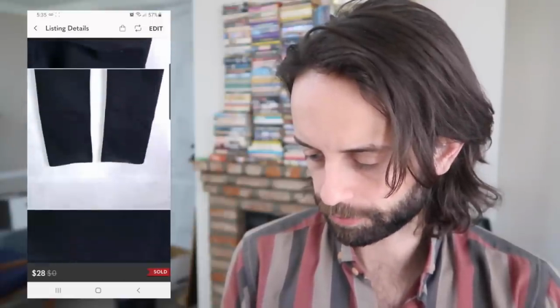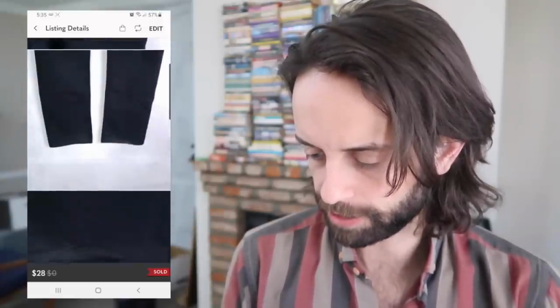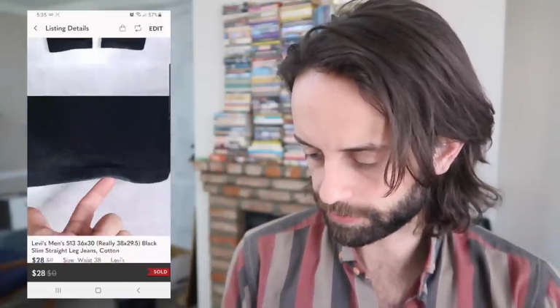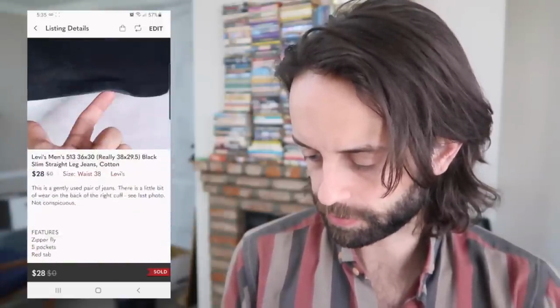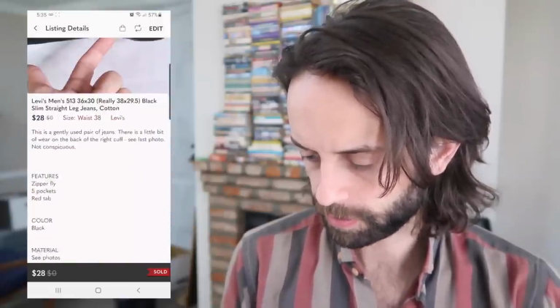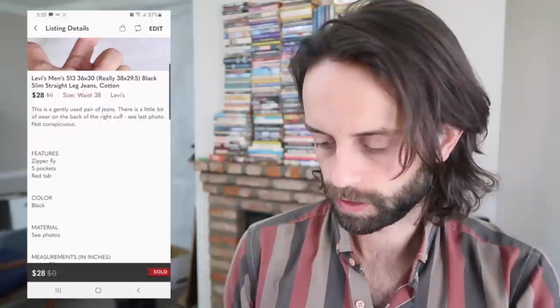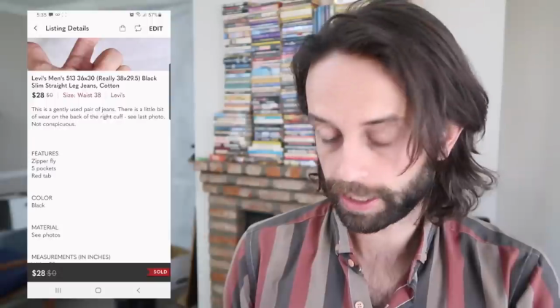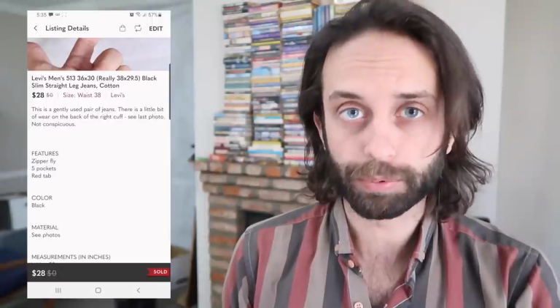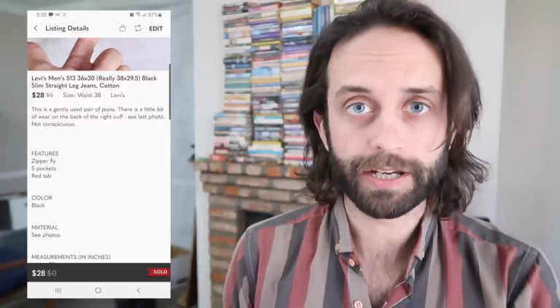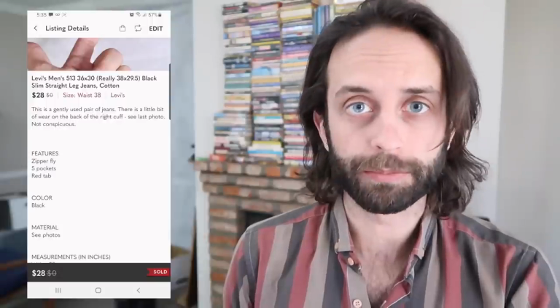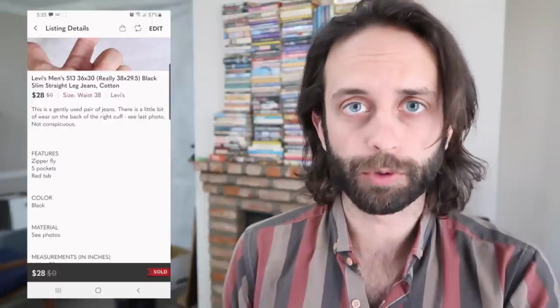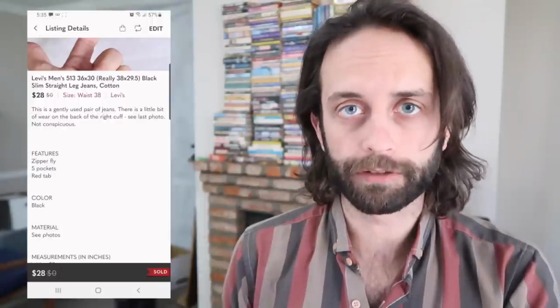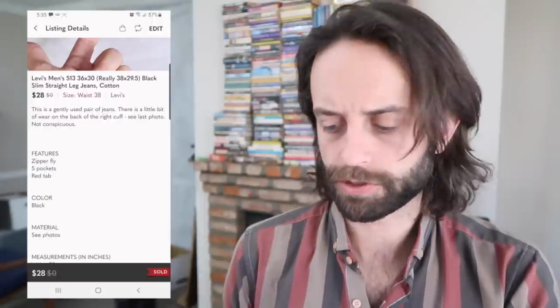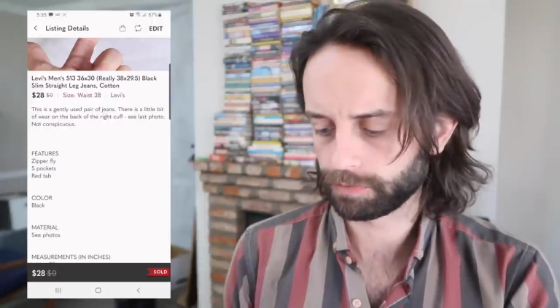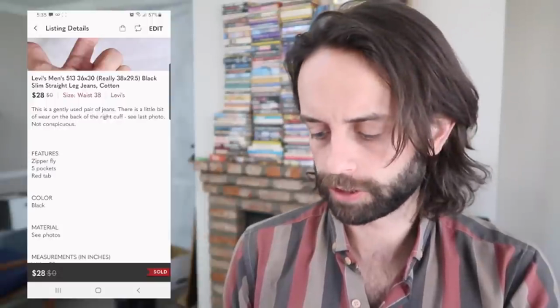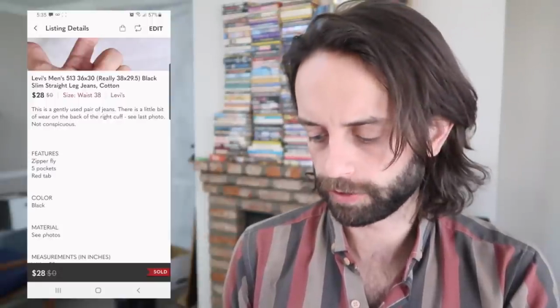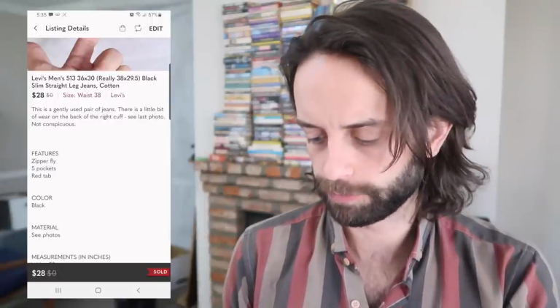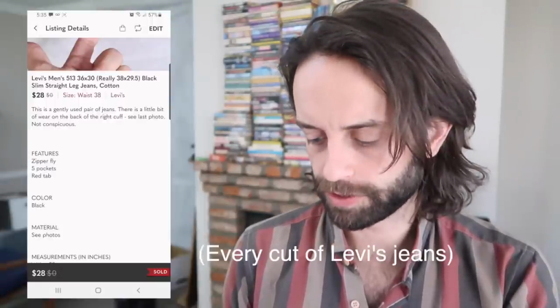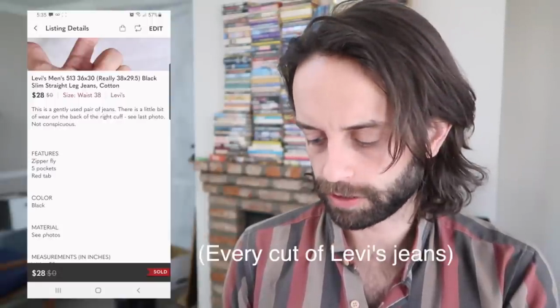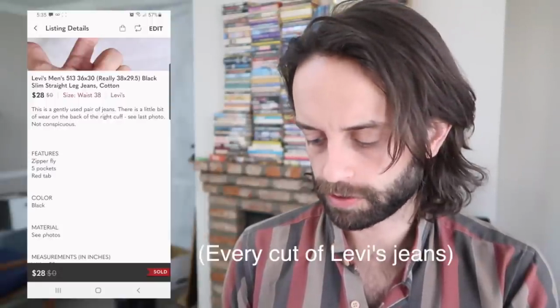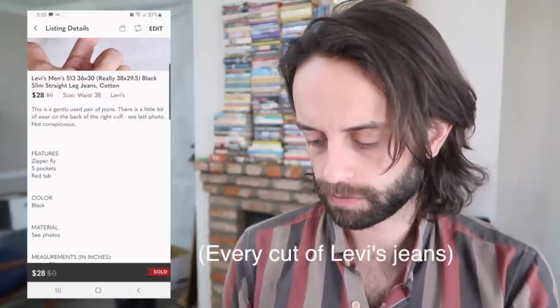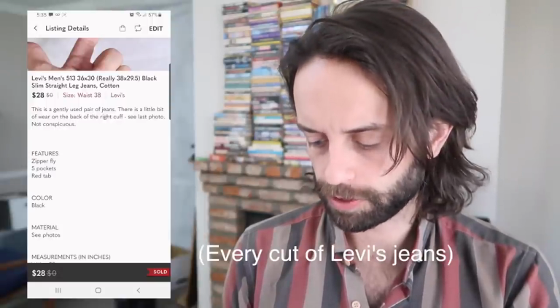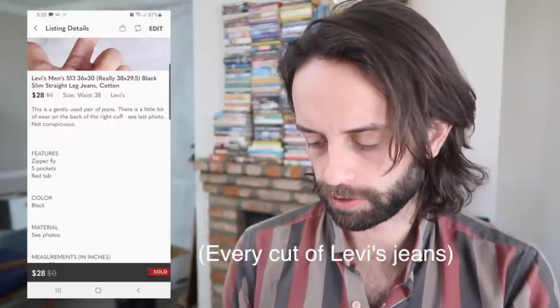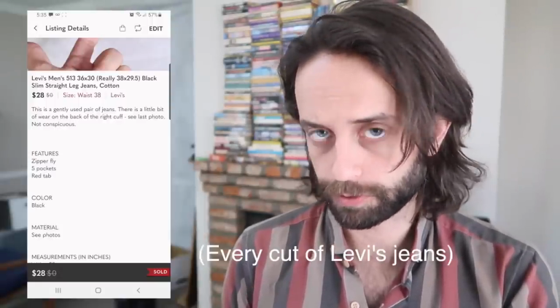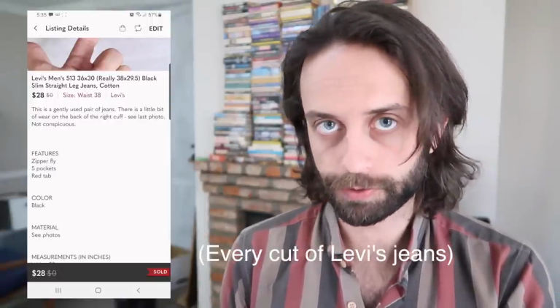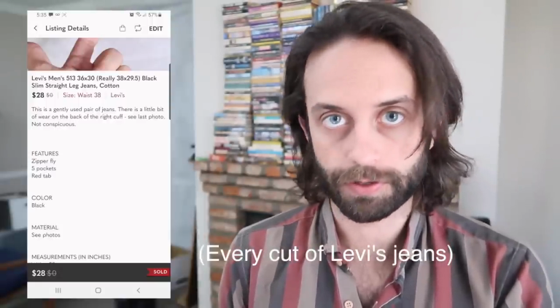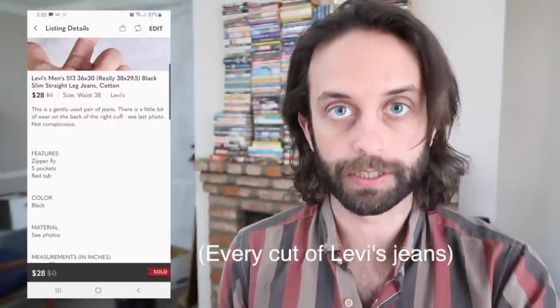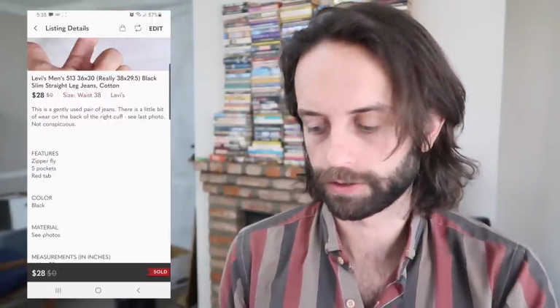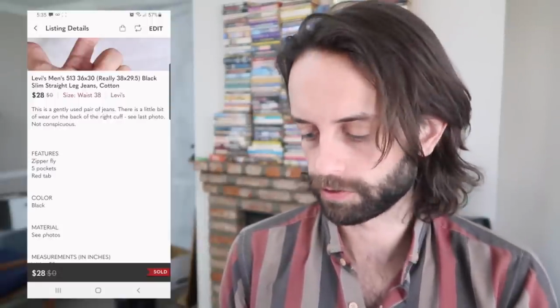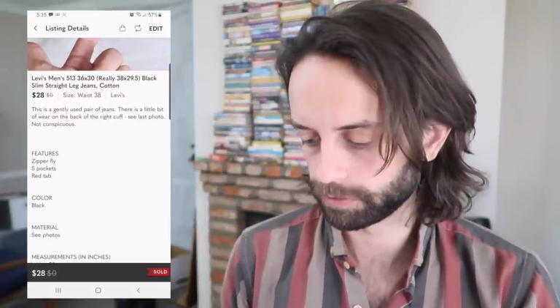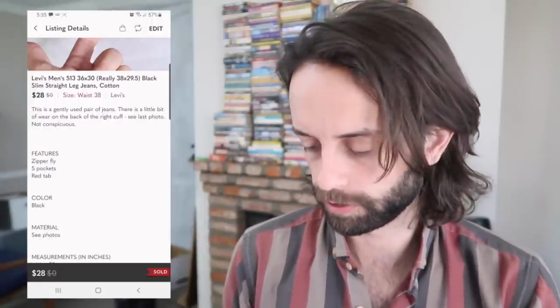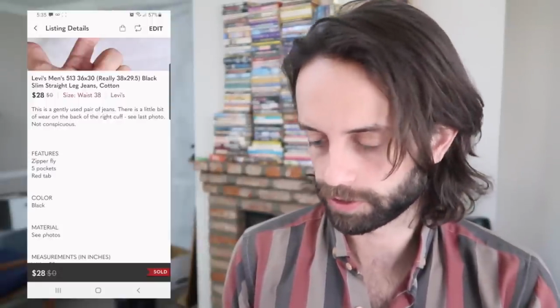Levi's 513s. I have a breakdown in the menswear manifesto of every cut of men's jeans by sell-through. There's a link to that in the description if you're curious.